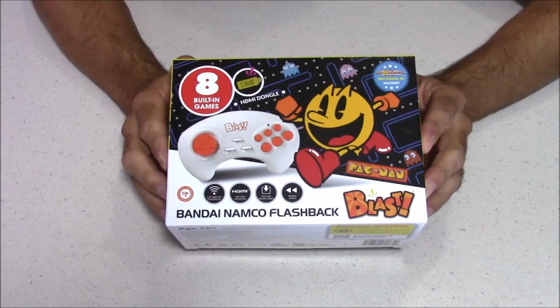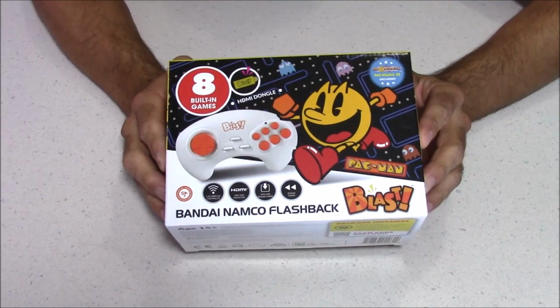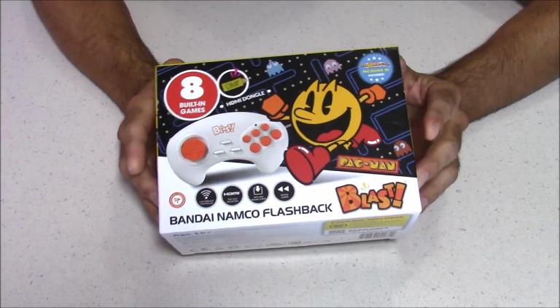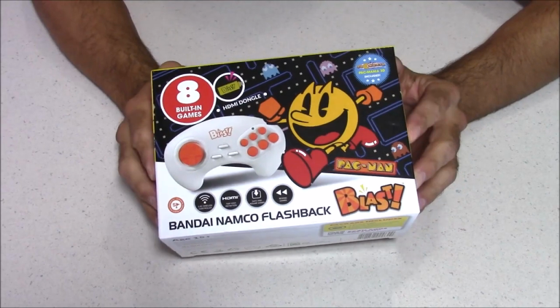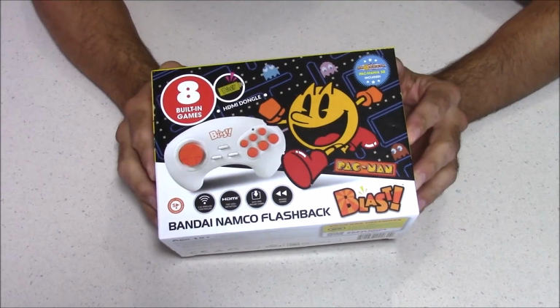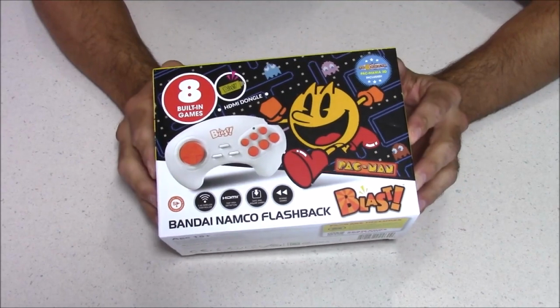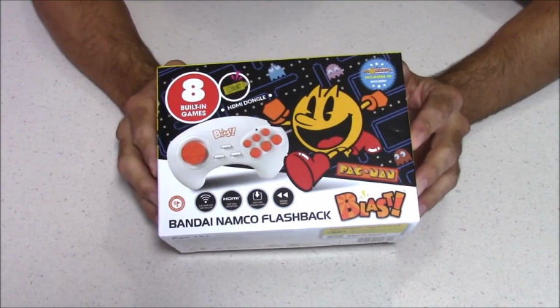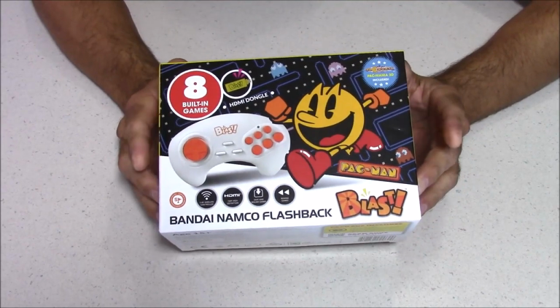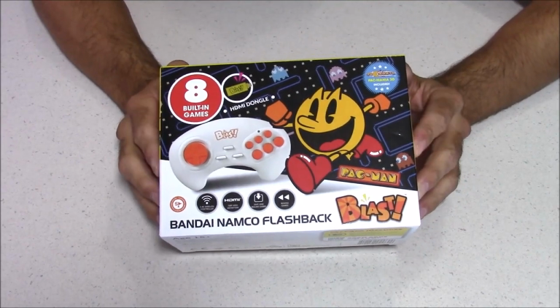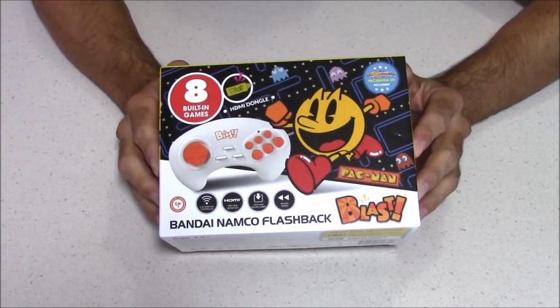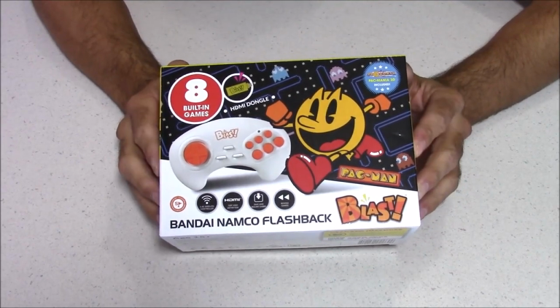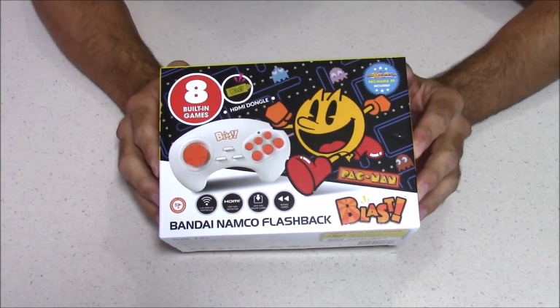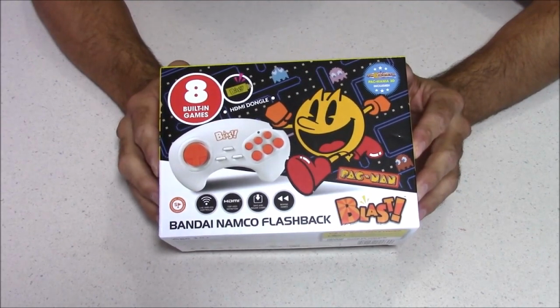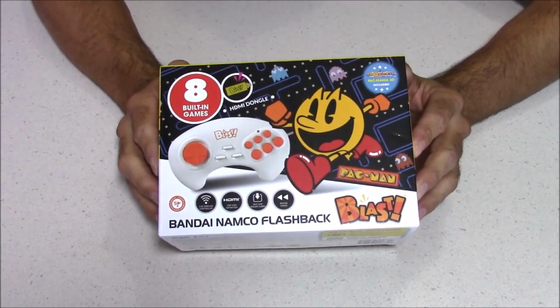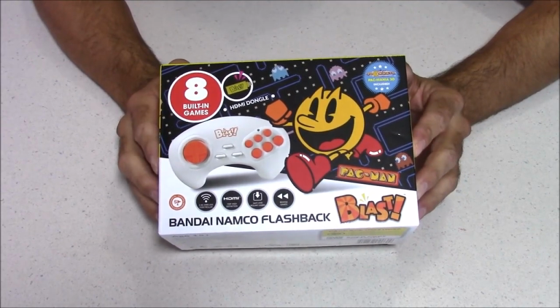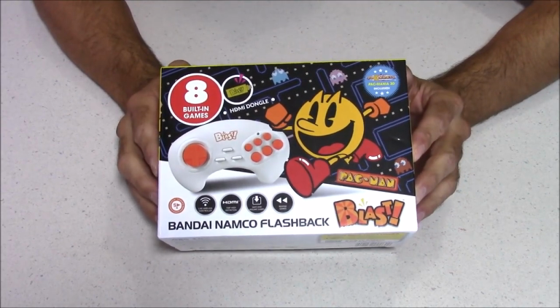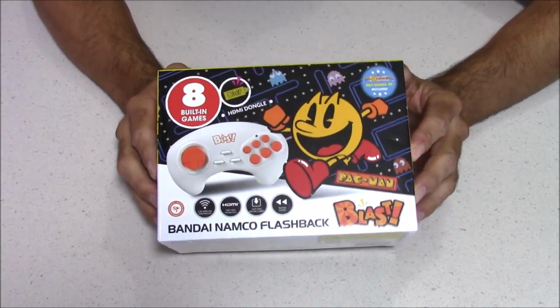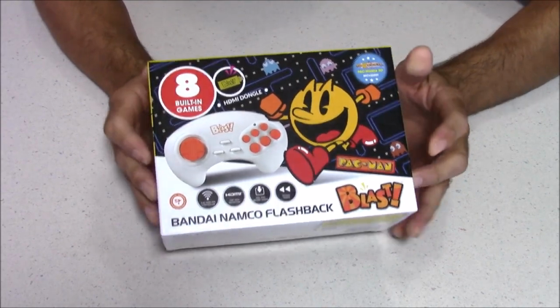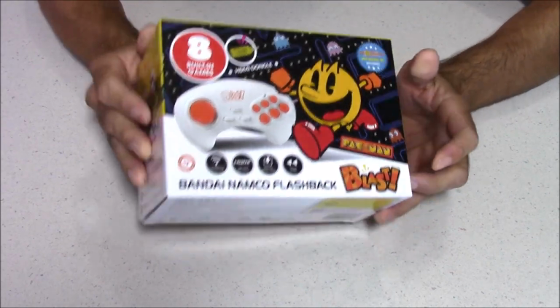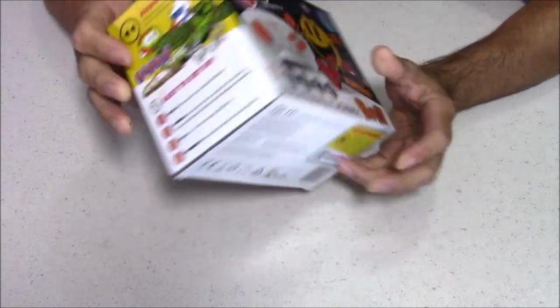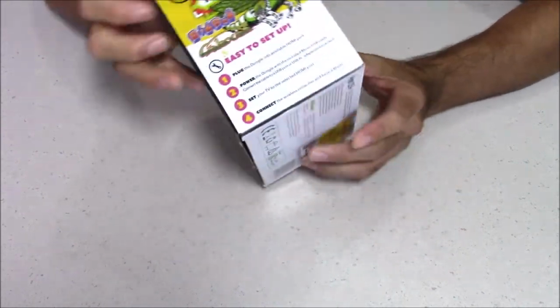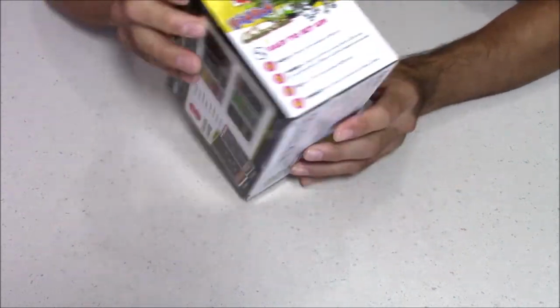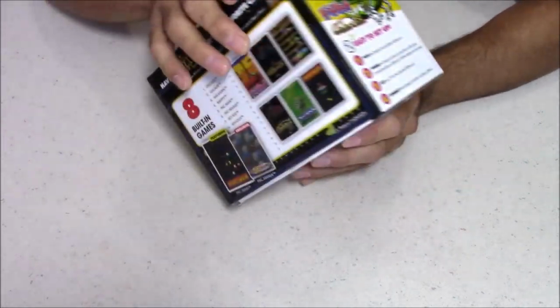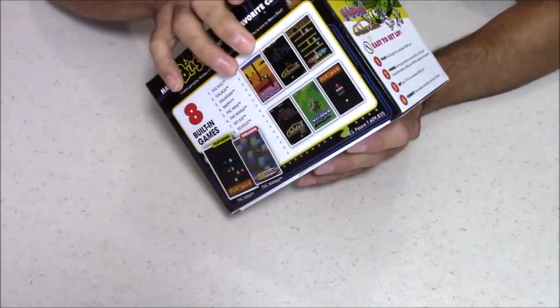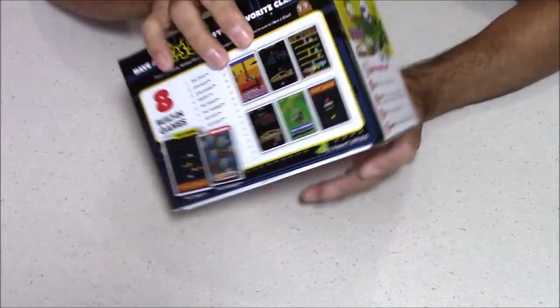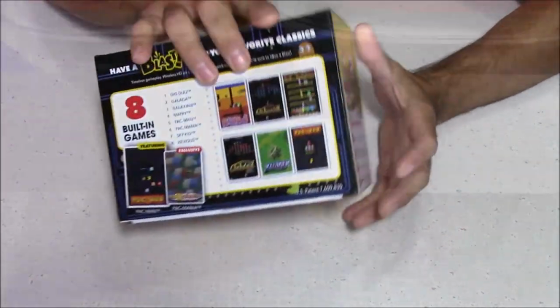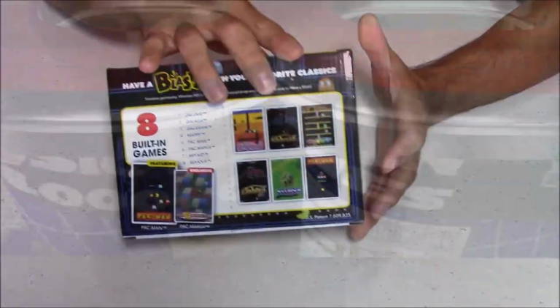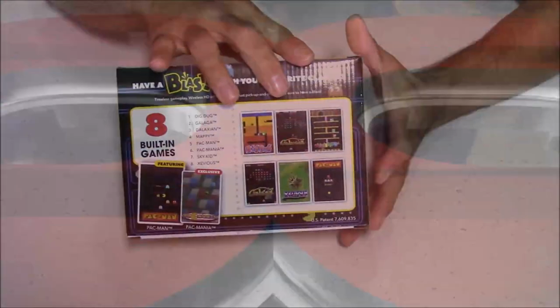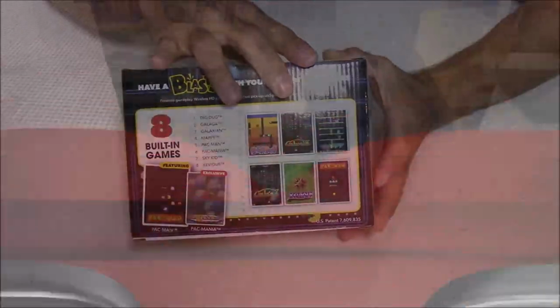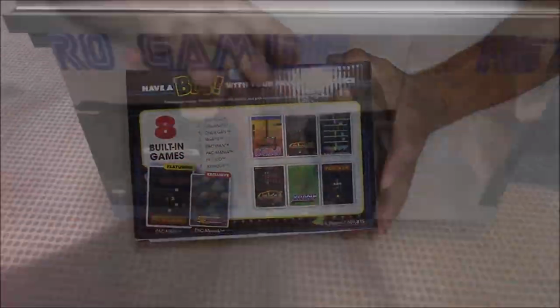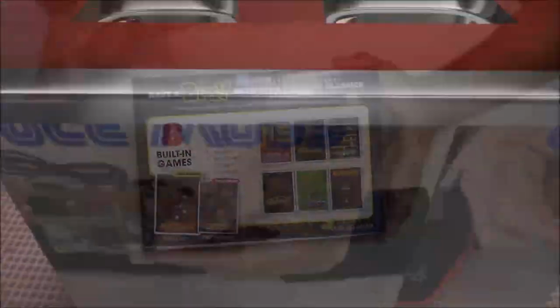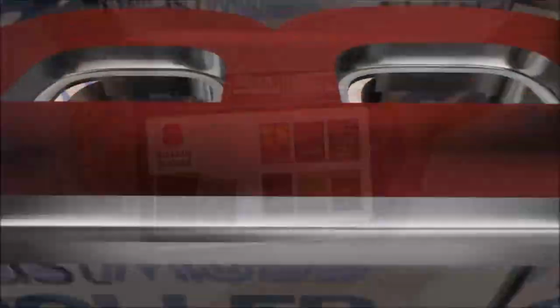Hey everybody, this is 8-Bit Flashback, and today we're going to find out how bad the Bandai Namco Flashback is.